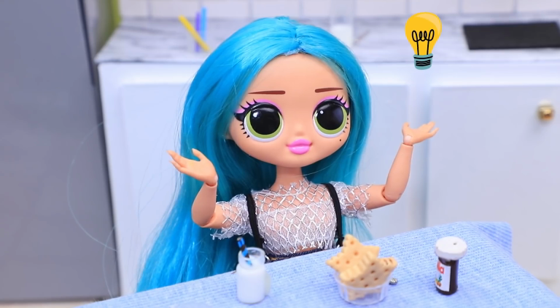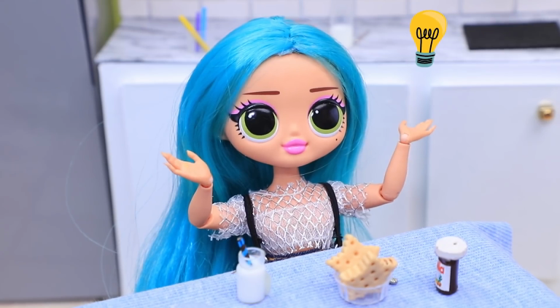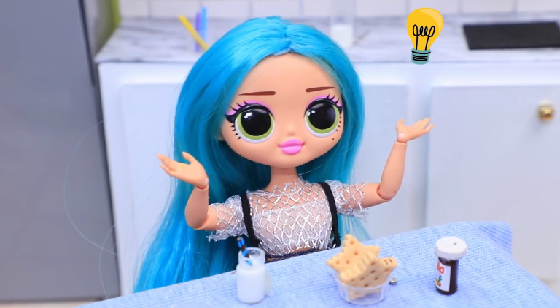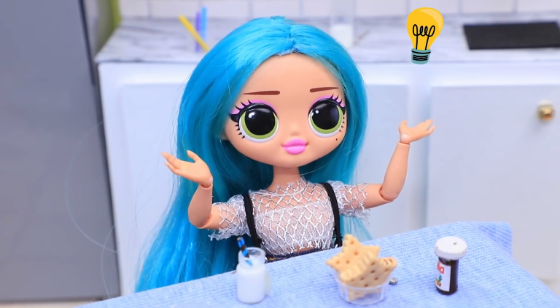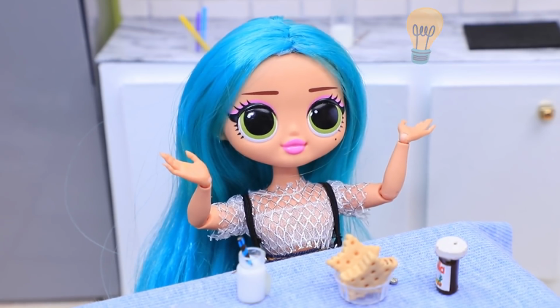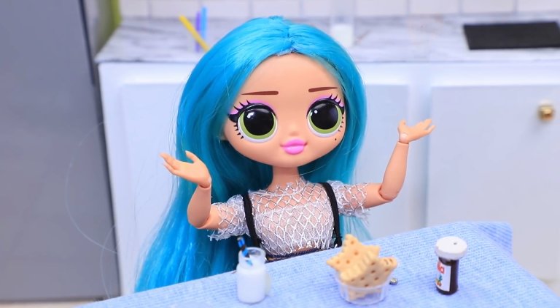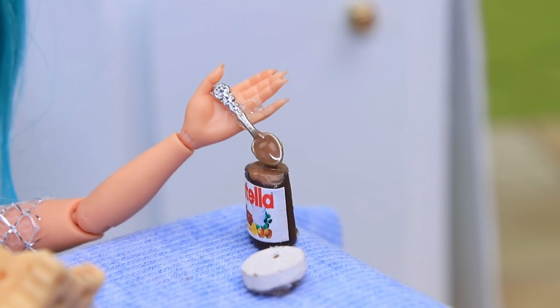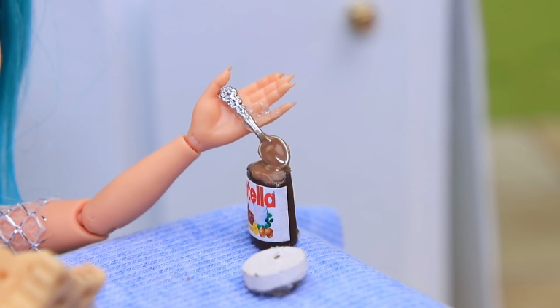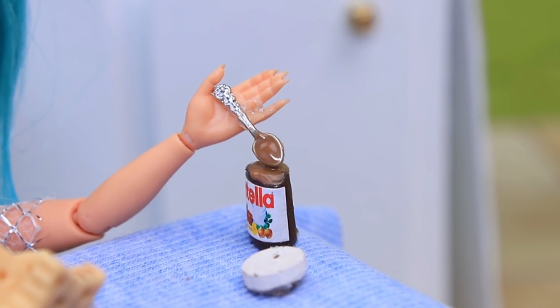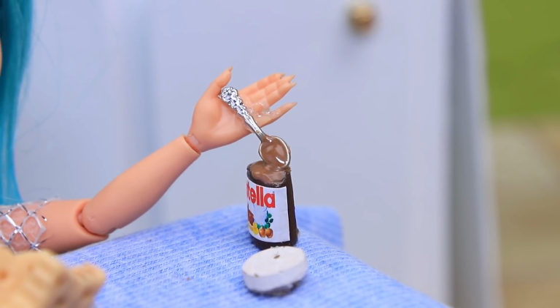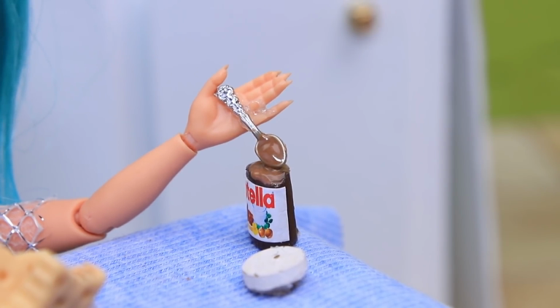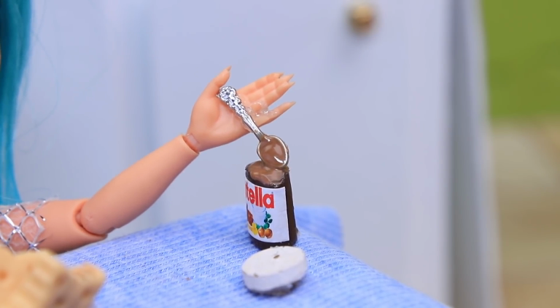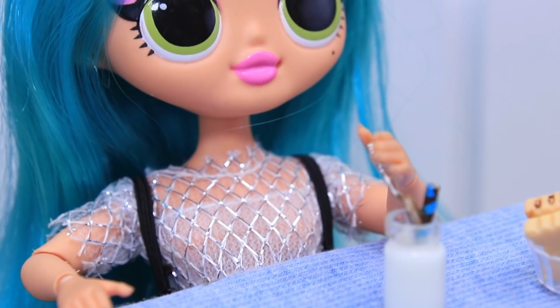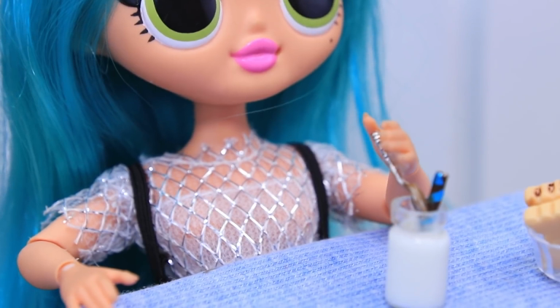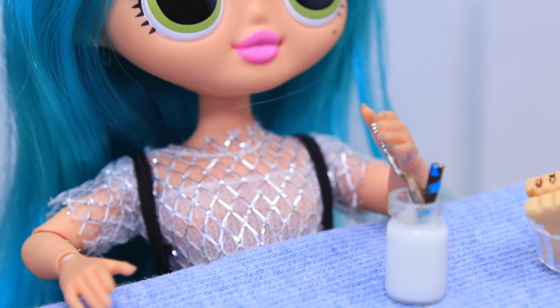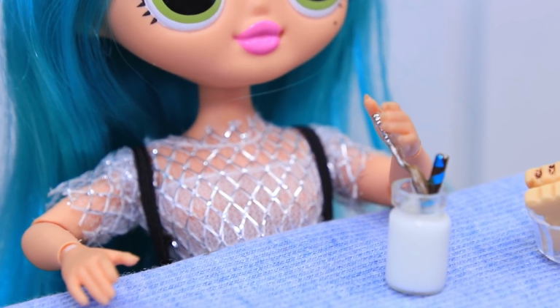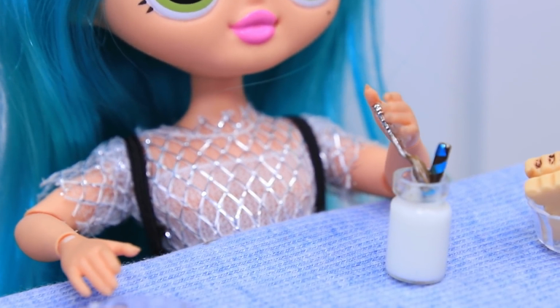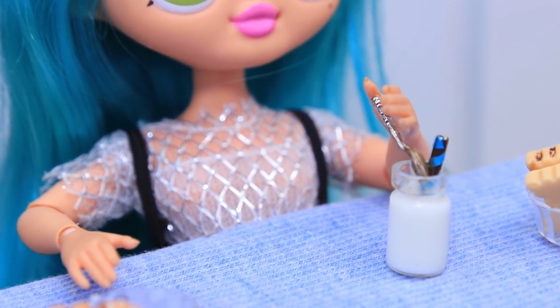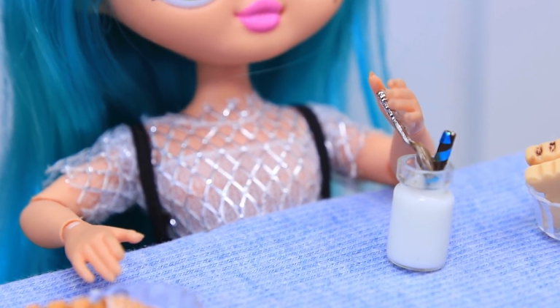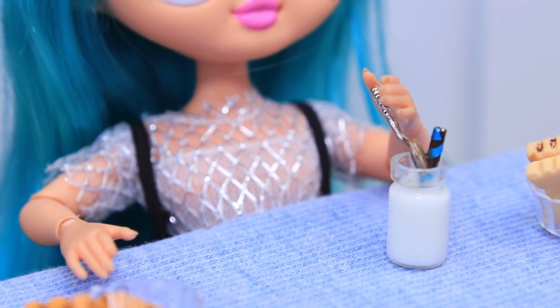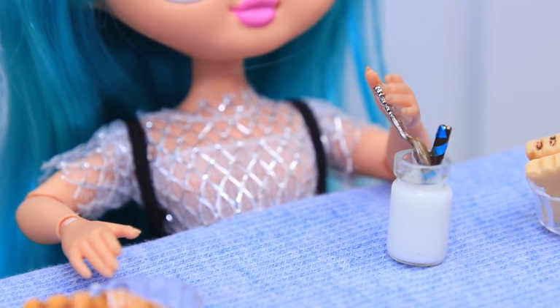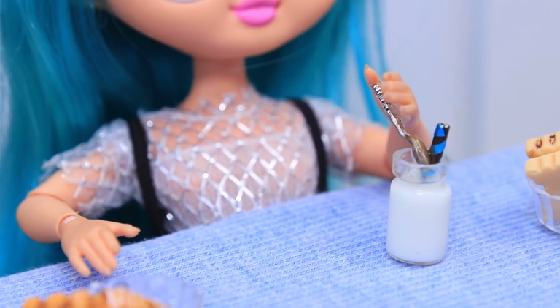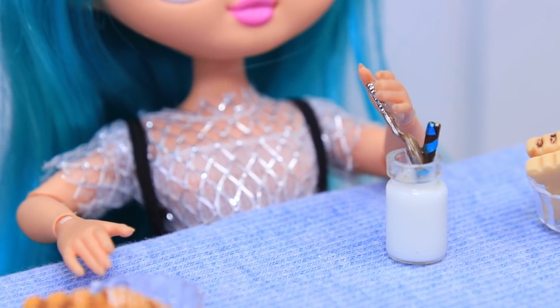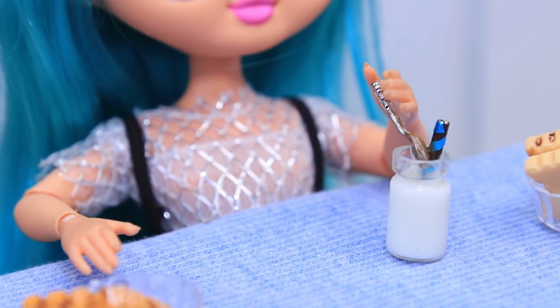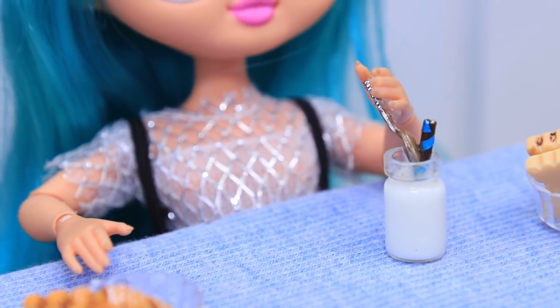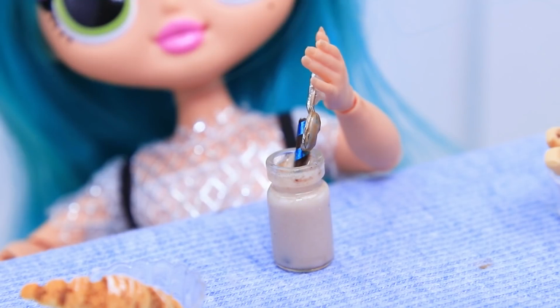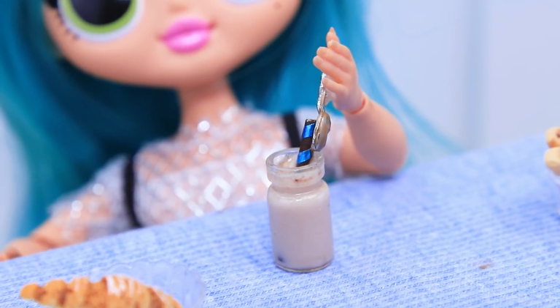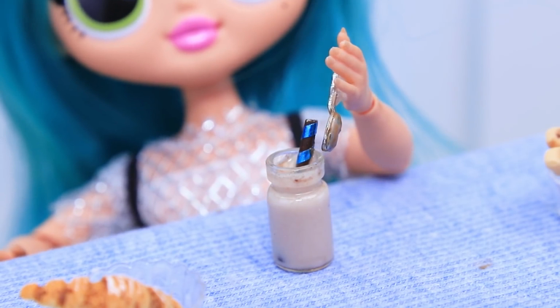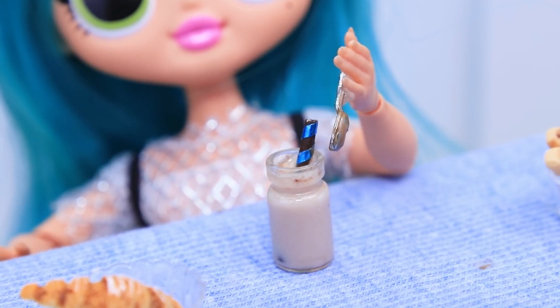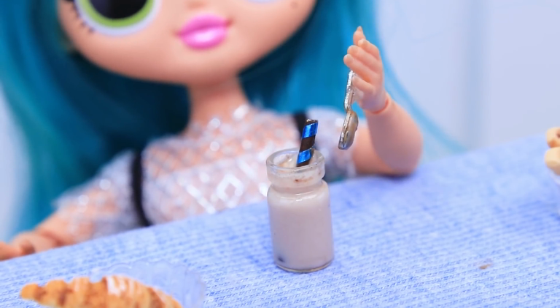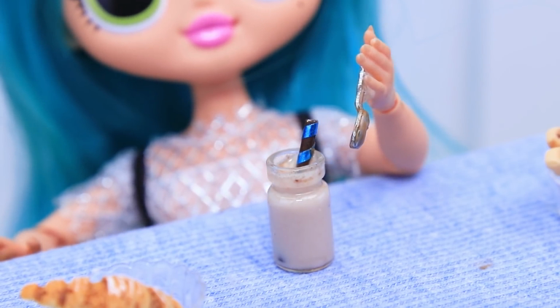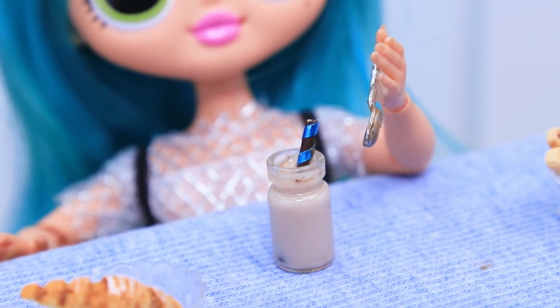Here's an idea — add Nutella to milk and then stir it to make a sweet milkshake! I'm a great cook!